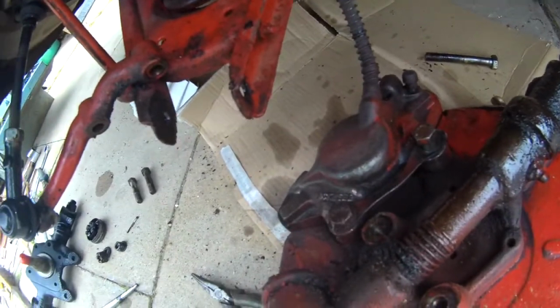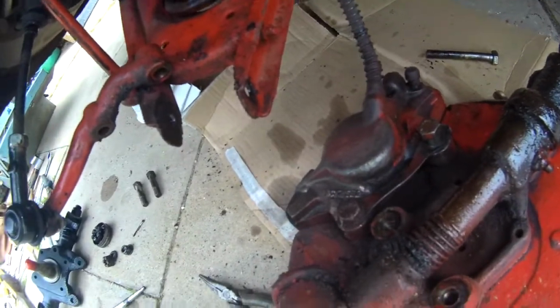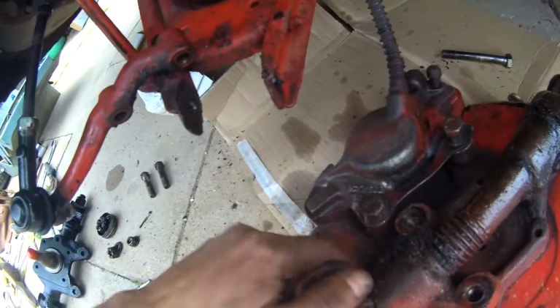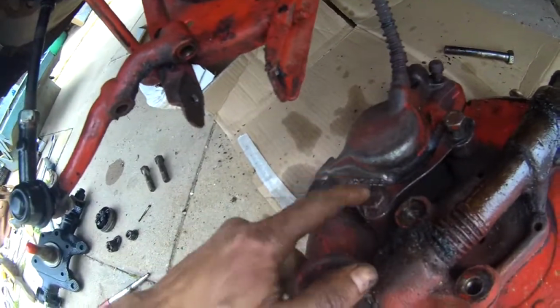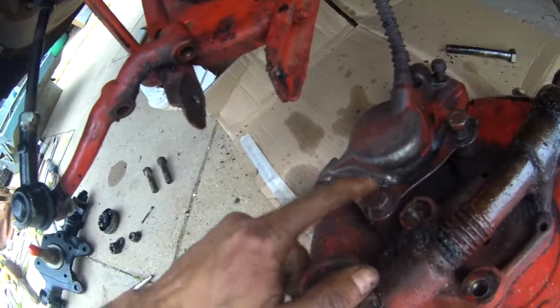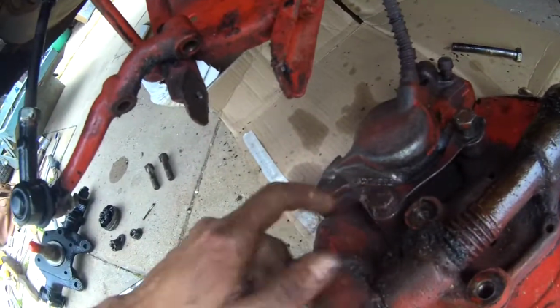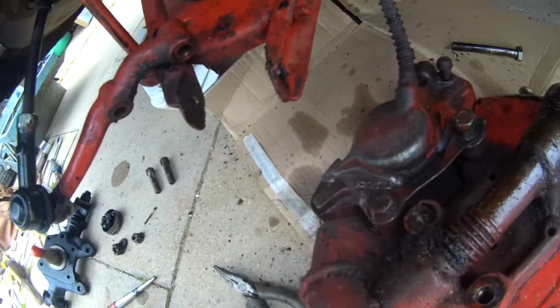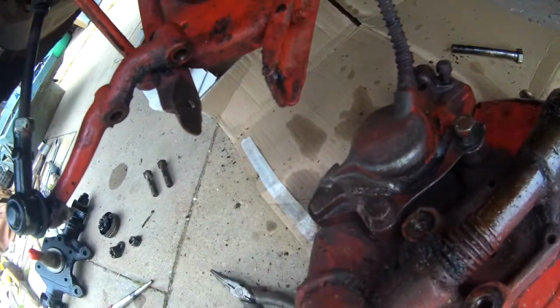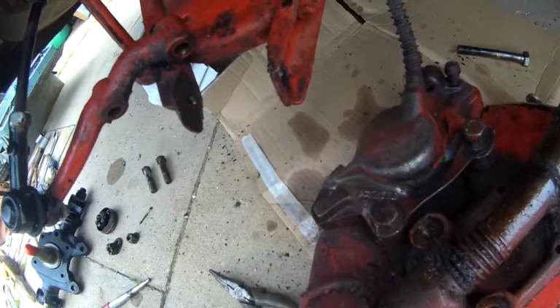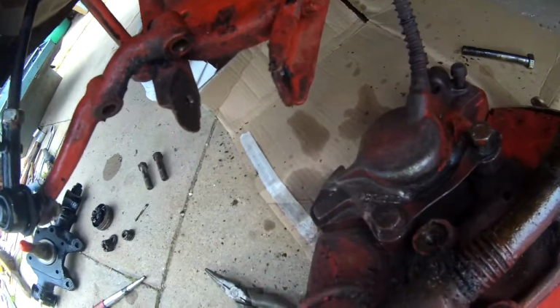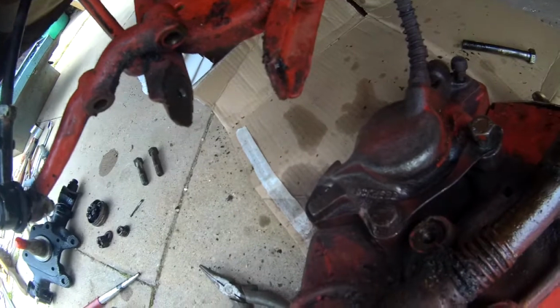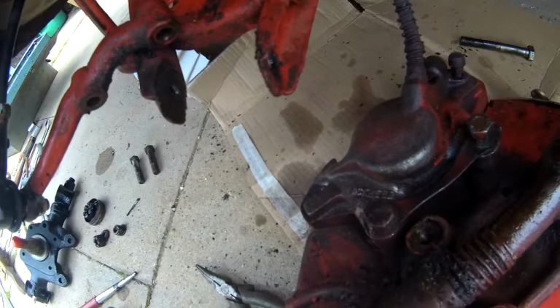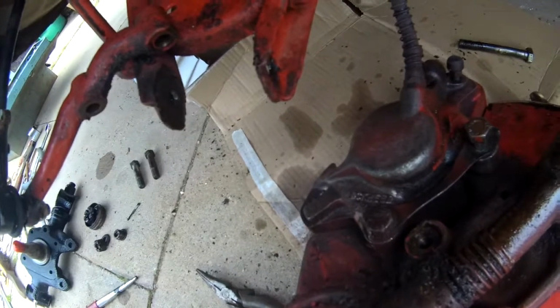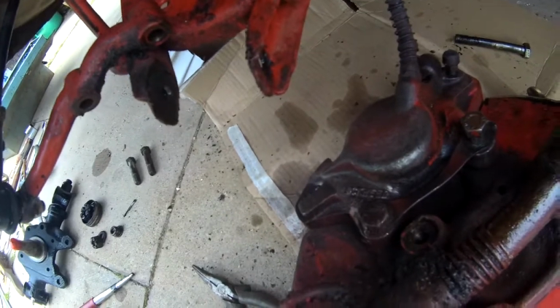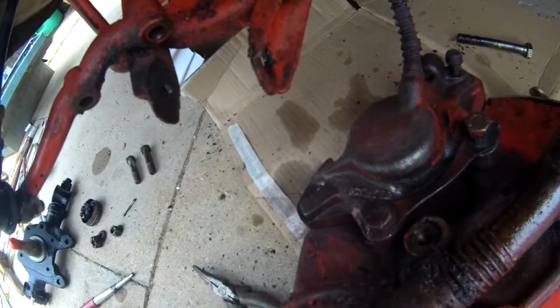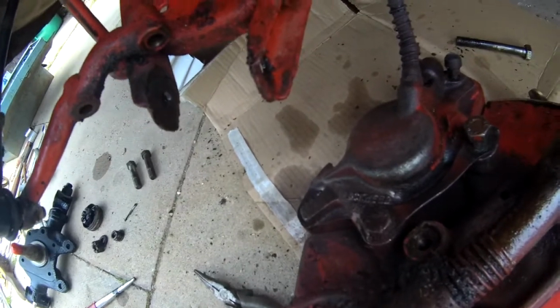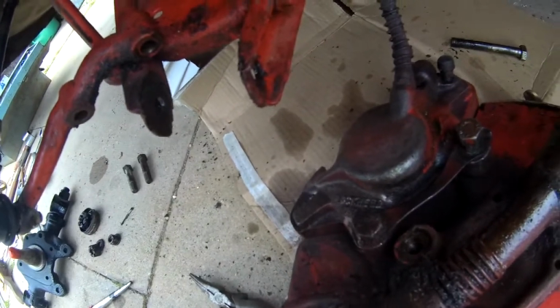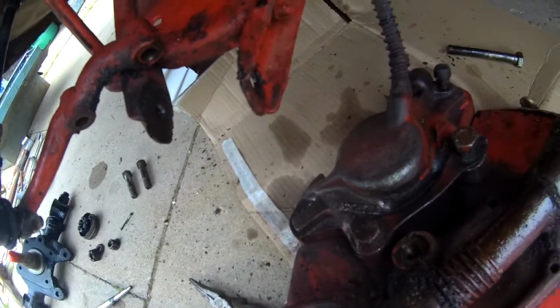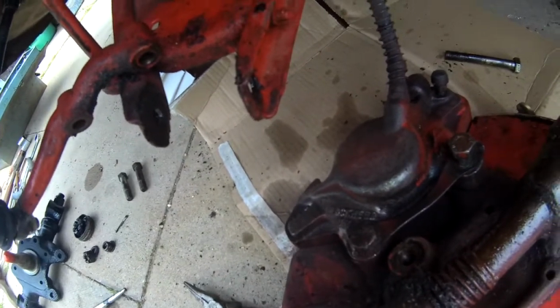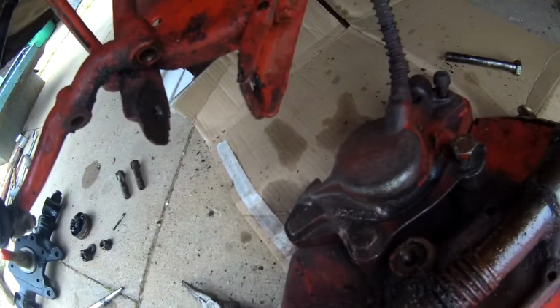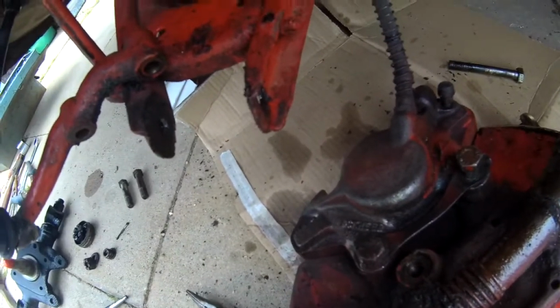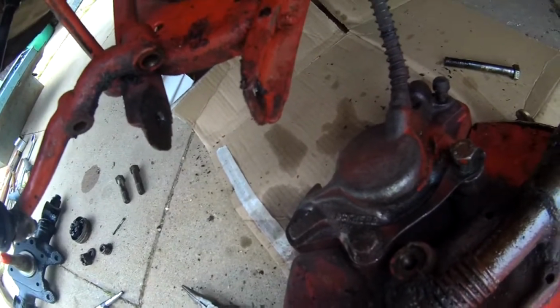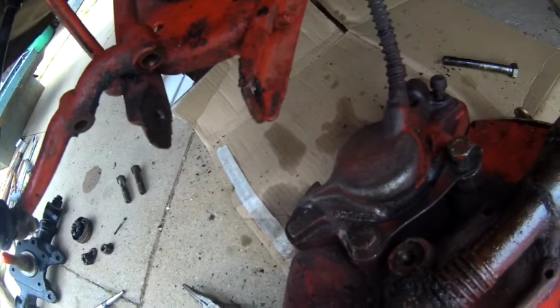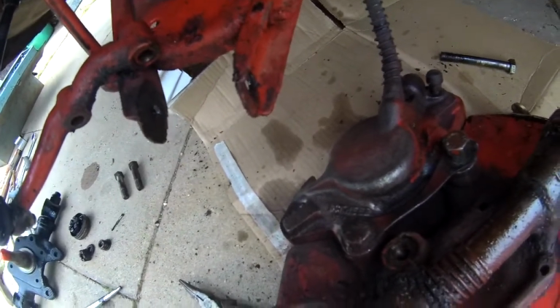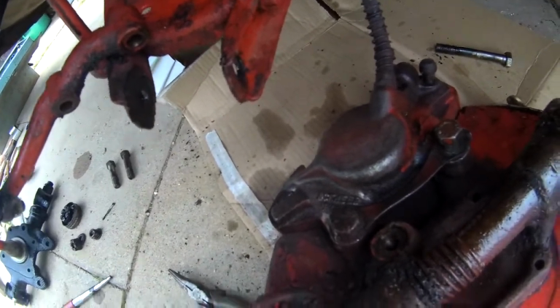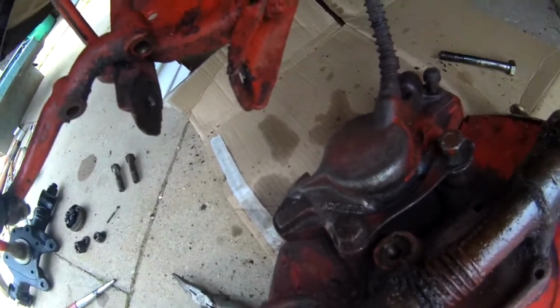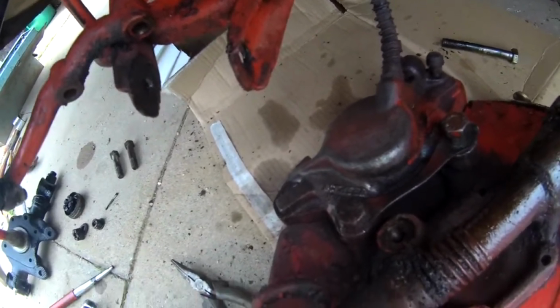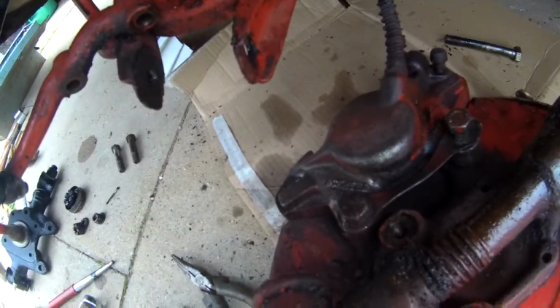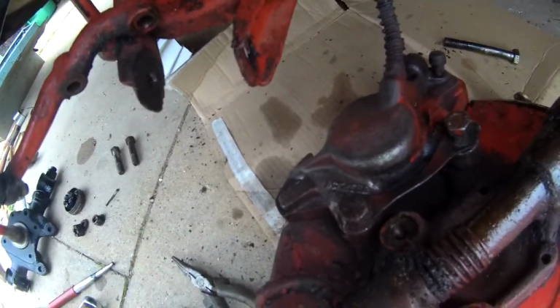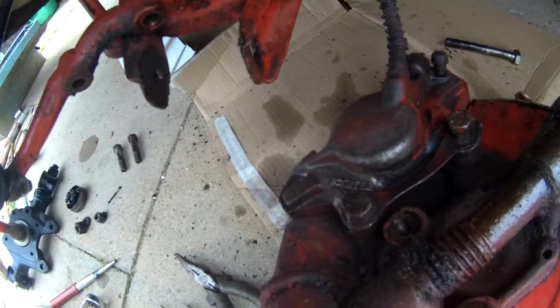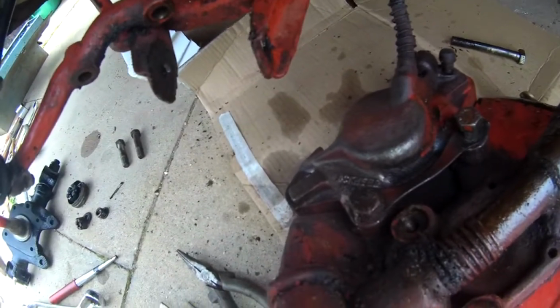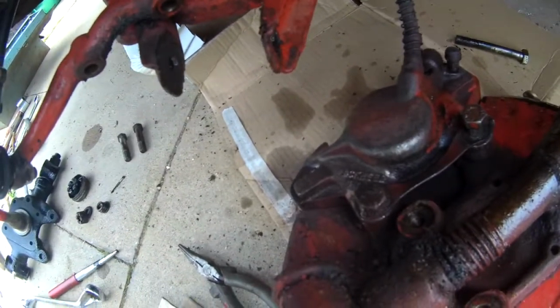I've just got to separate it. I should've done that on the car, shouldn't I? I'm going to struggle with that now. Should've let the caliper out.